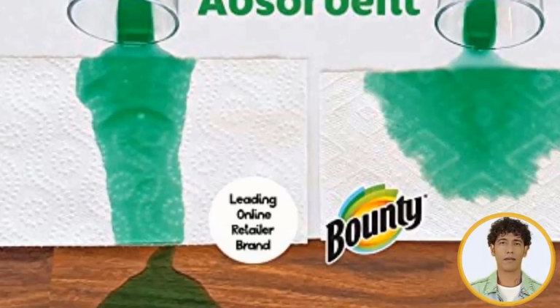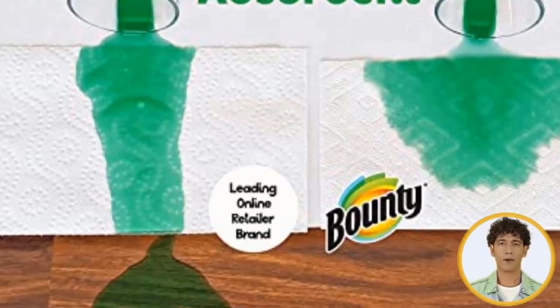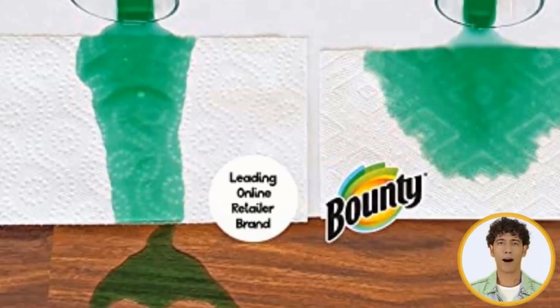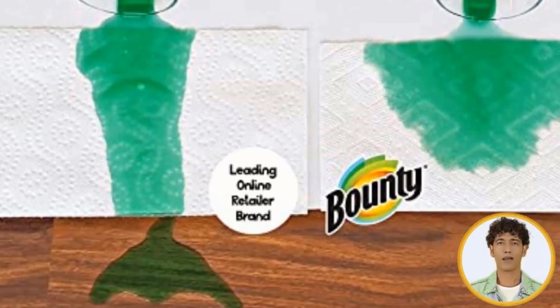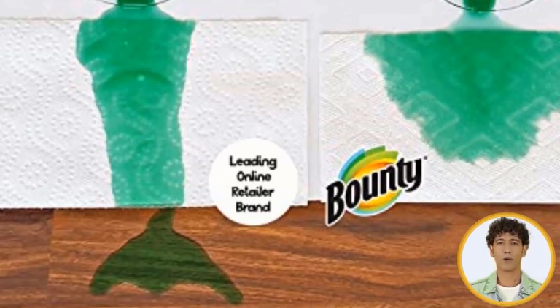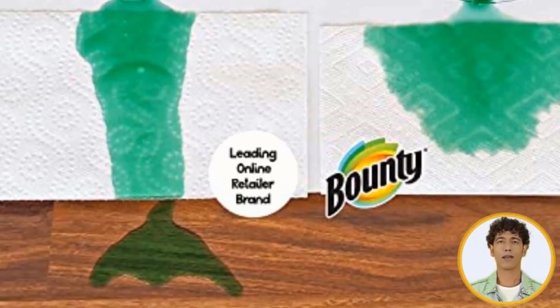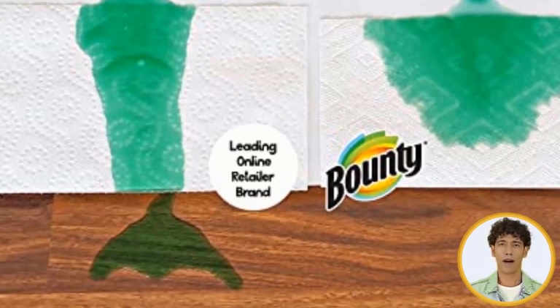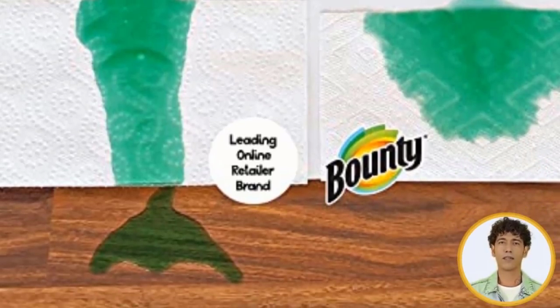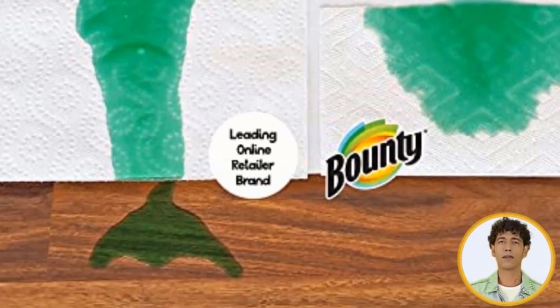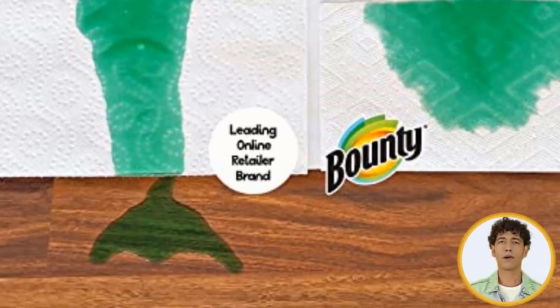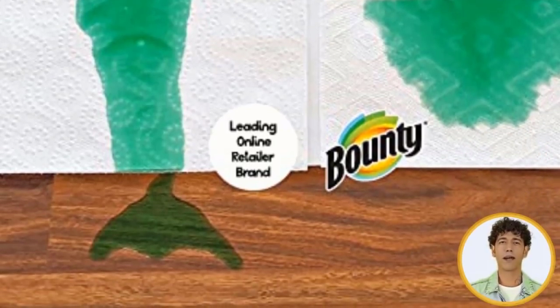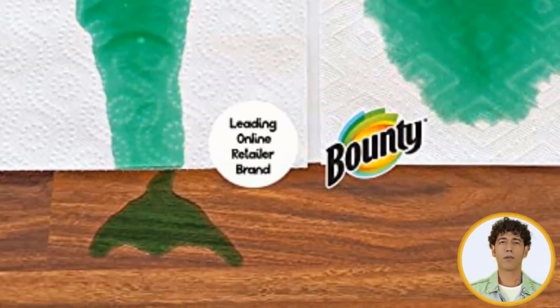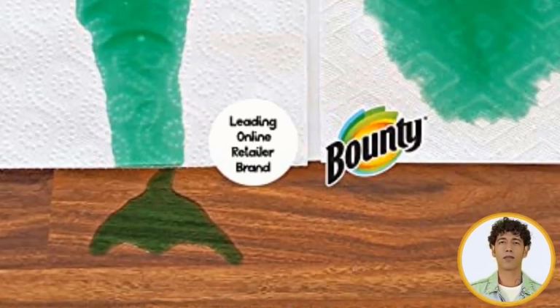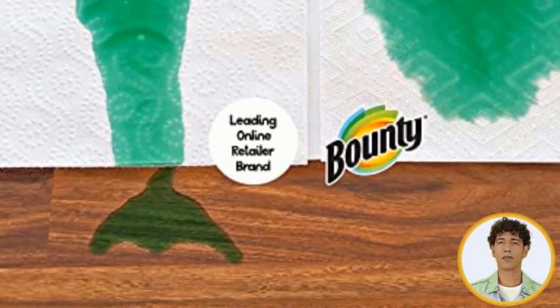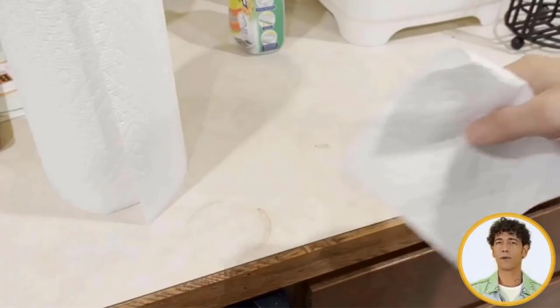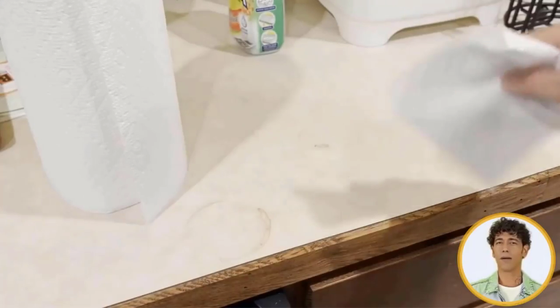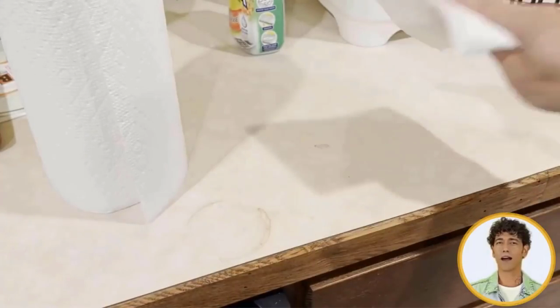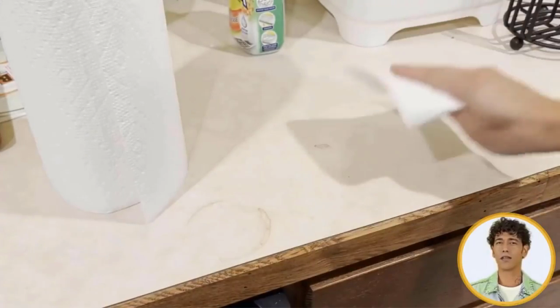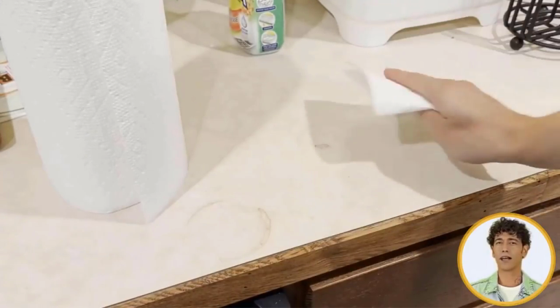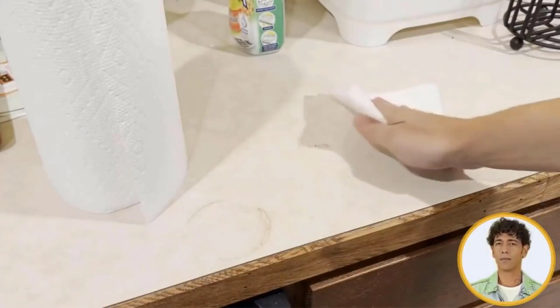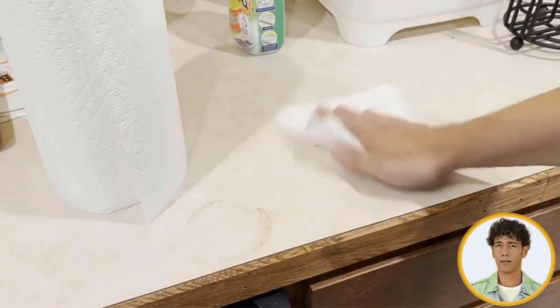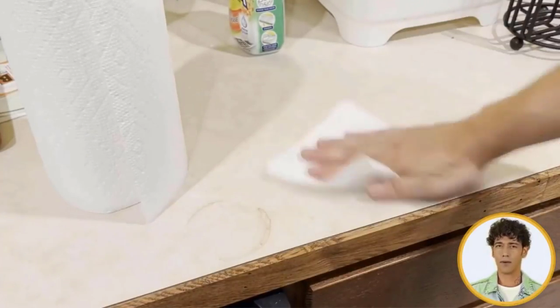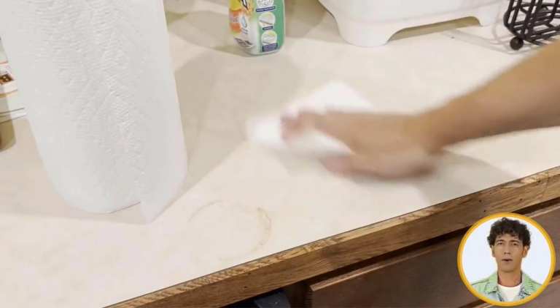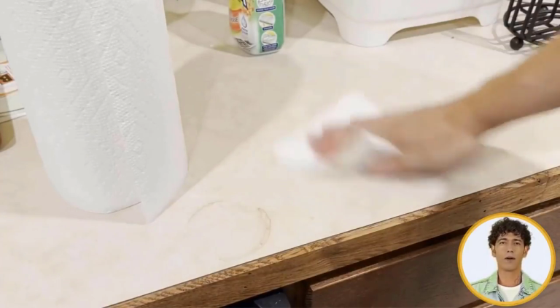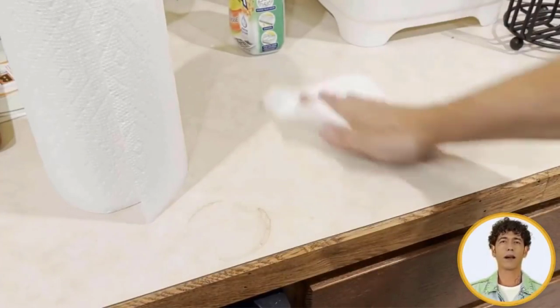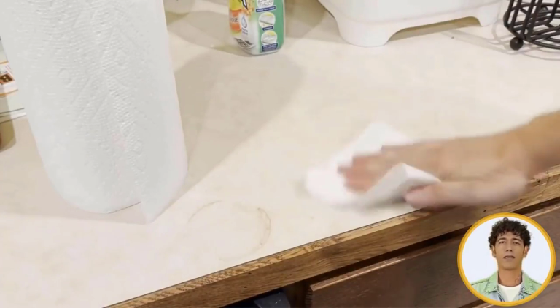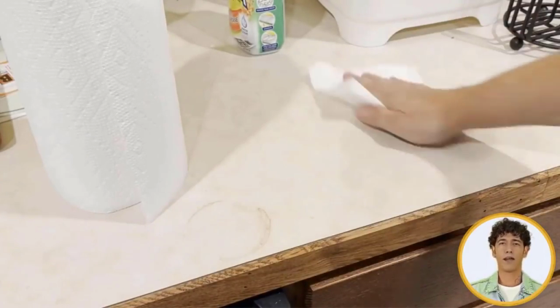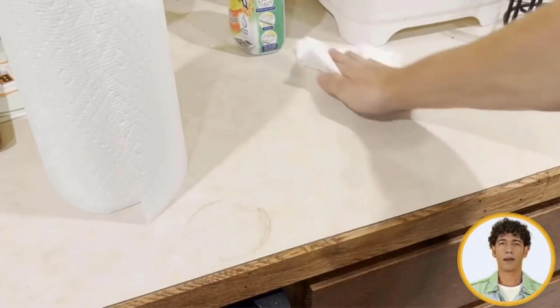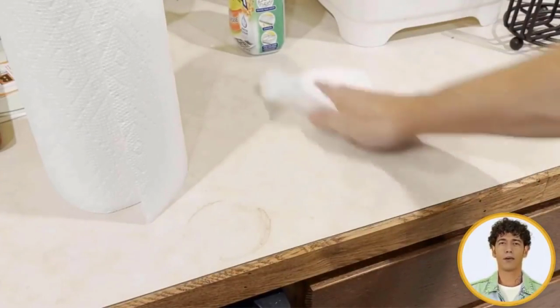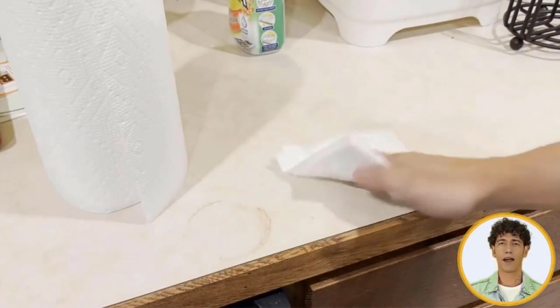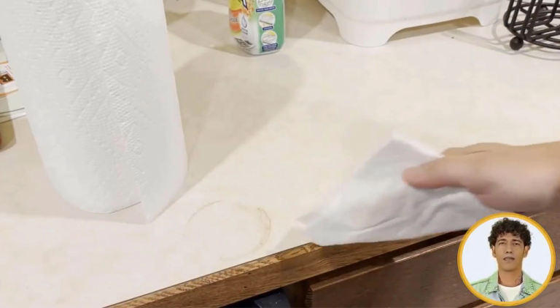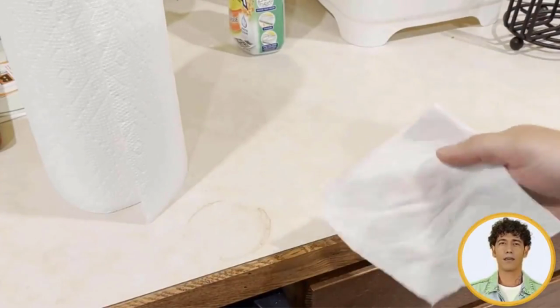With Bounty Quick-Size, you get more sheets per pack to keep the quick cleanups coming for days.